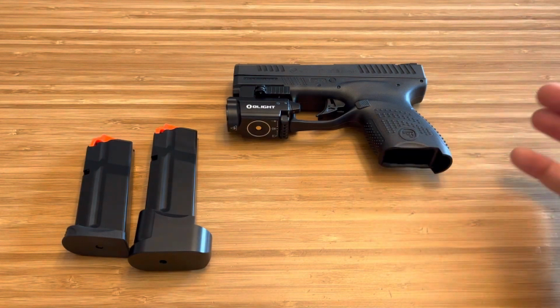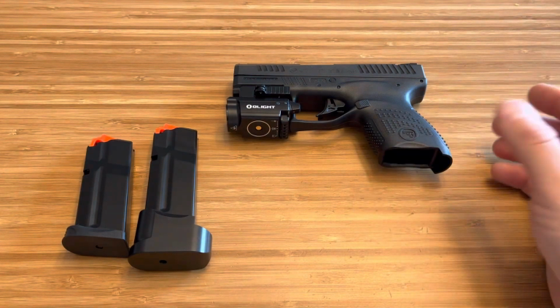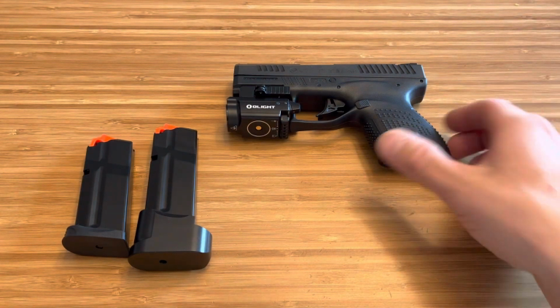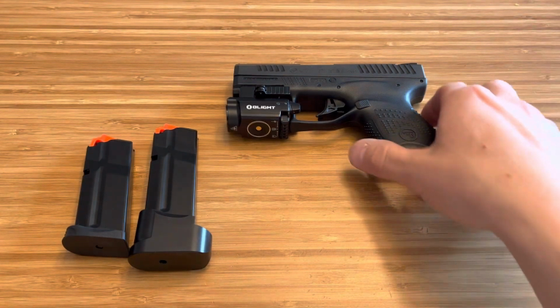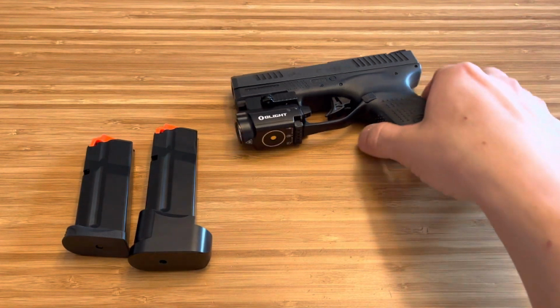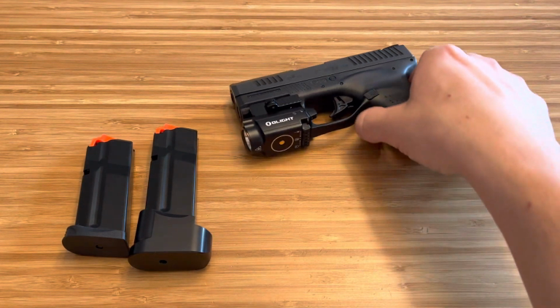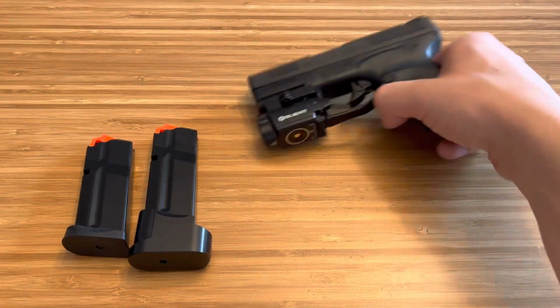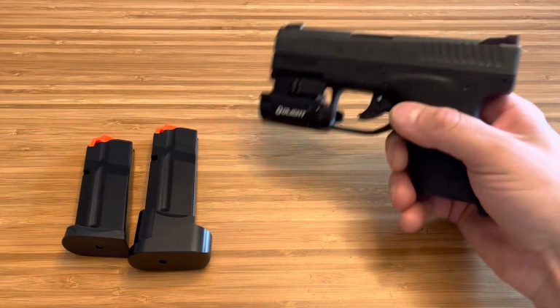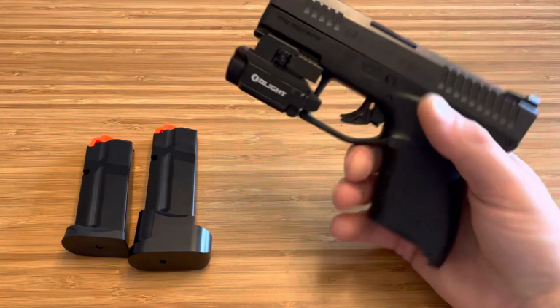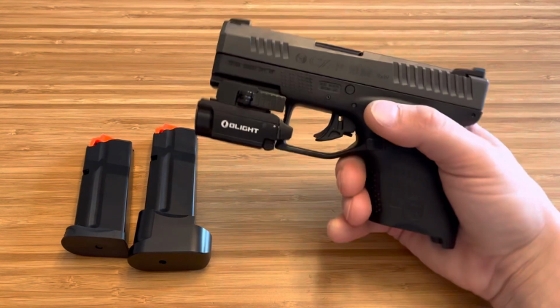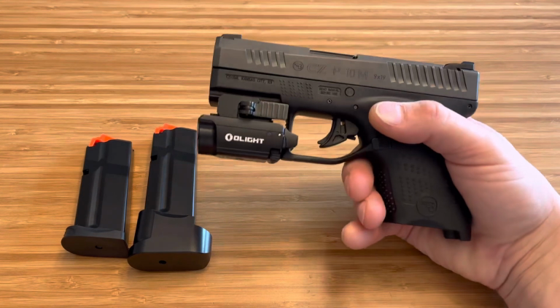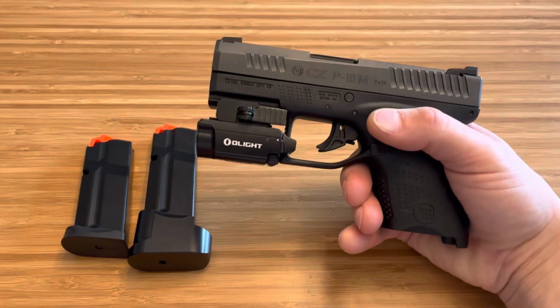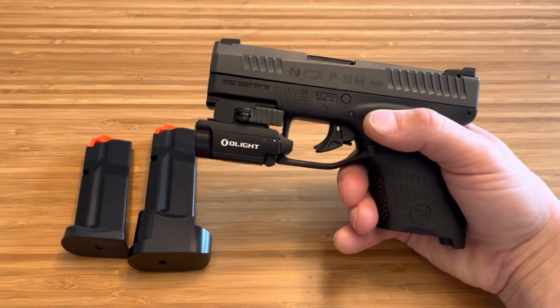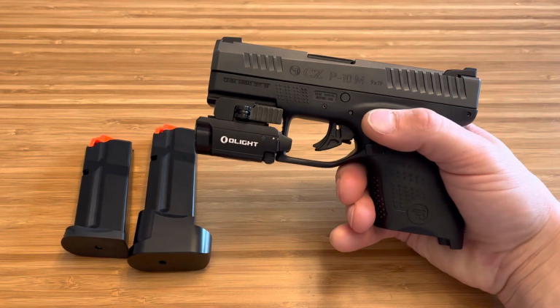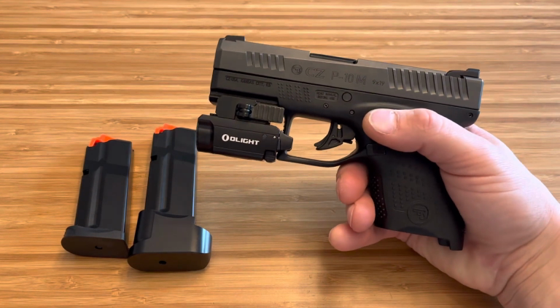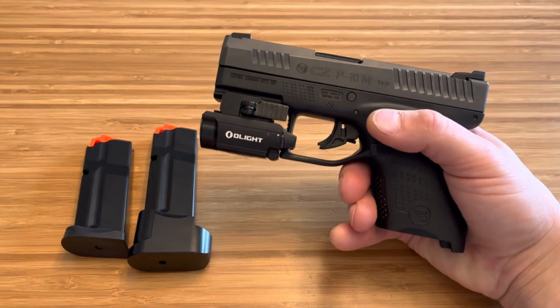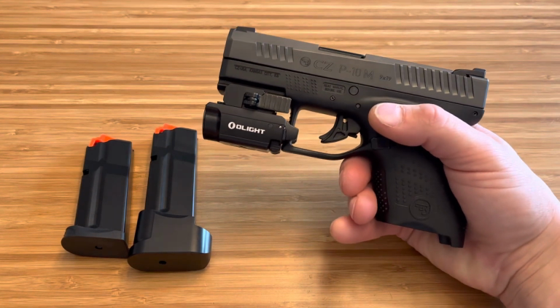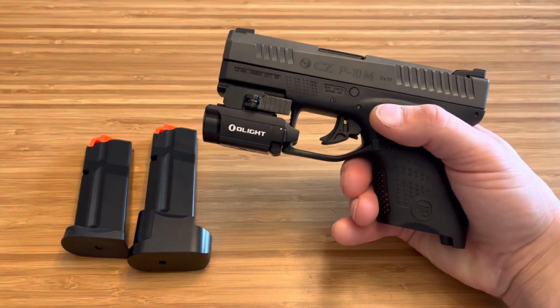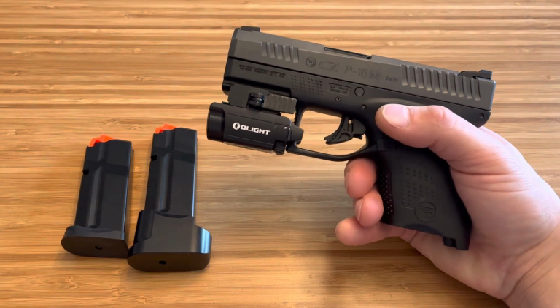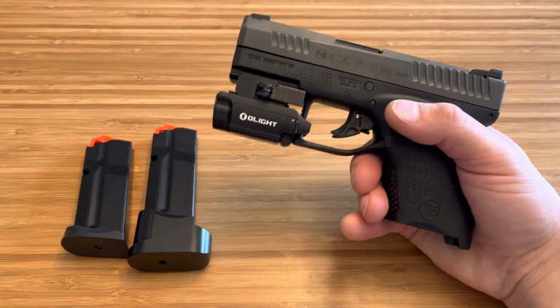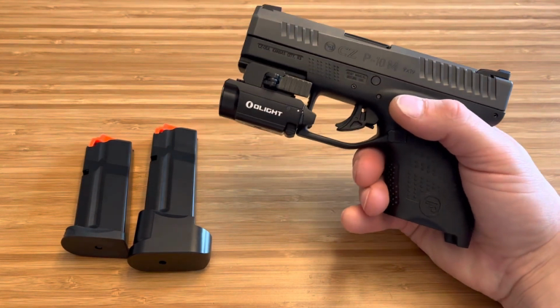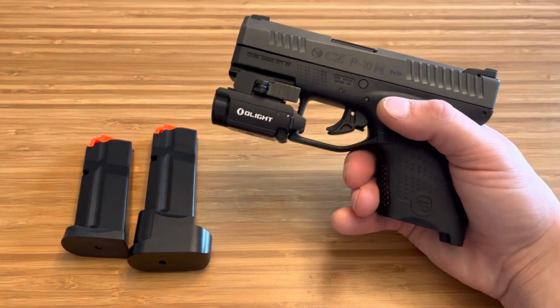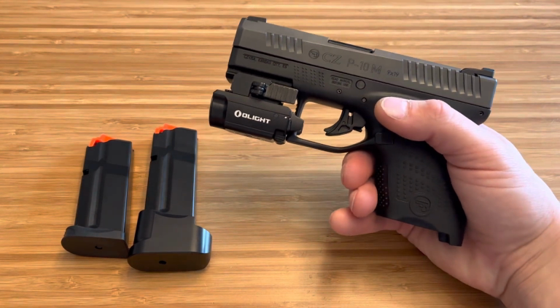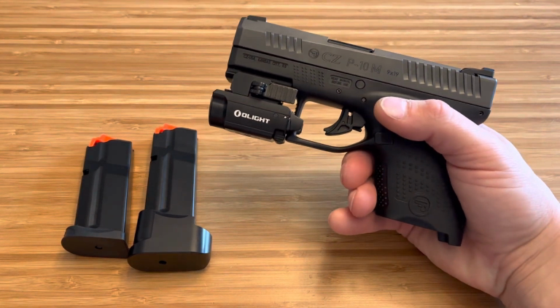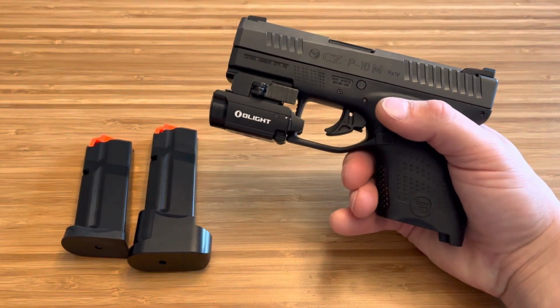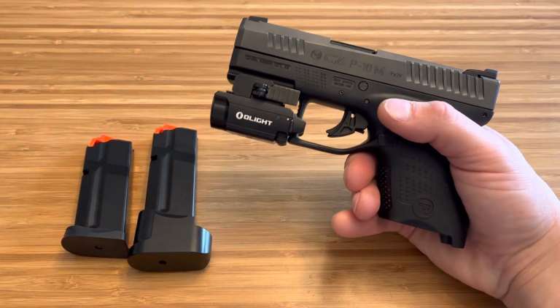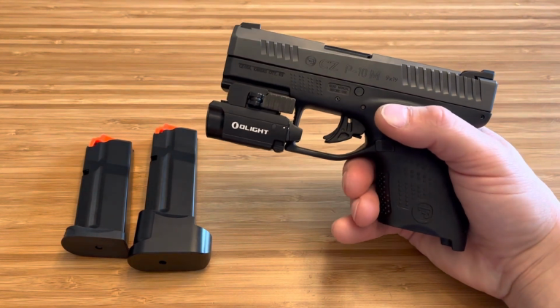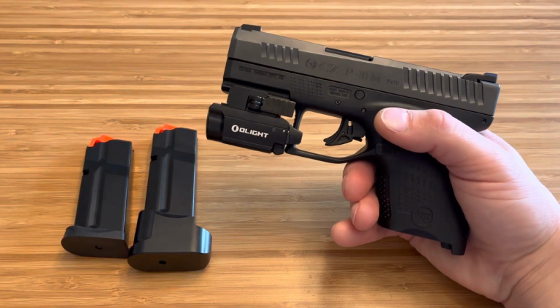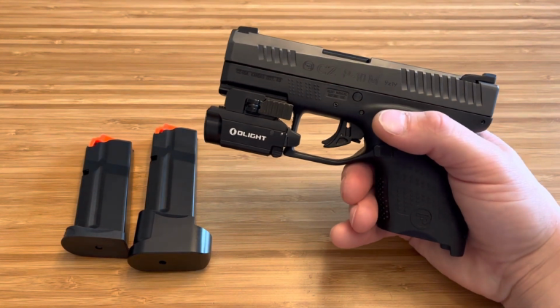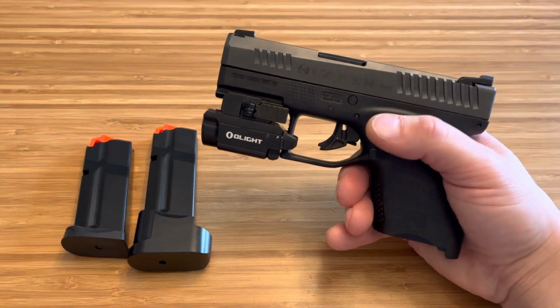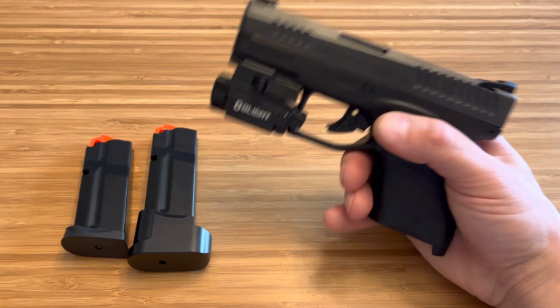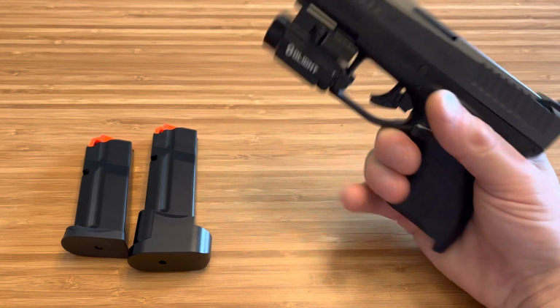Unbelievable price, right? People have been asking me how do I like it so far, what are my thoughts on it. So I just thought I'd give you a little updated video on my thoughts.